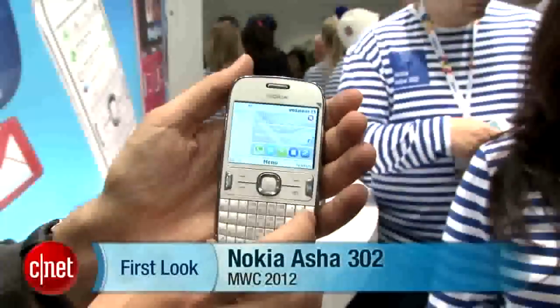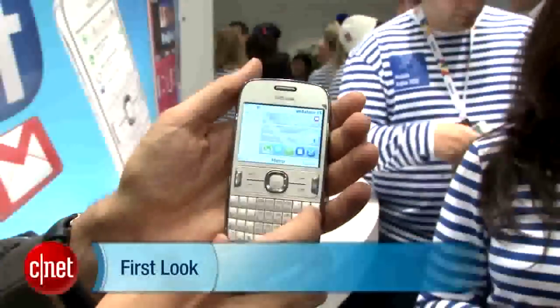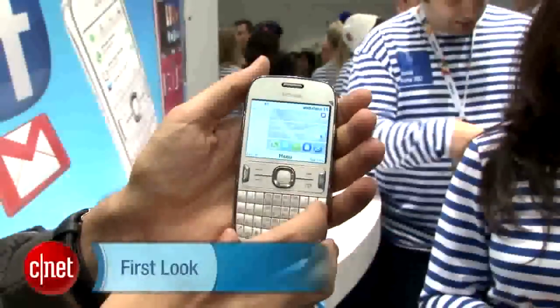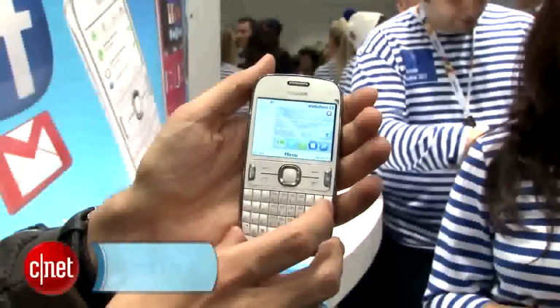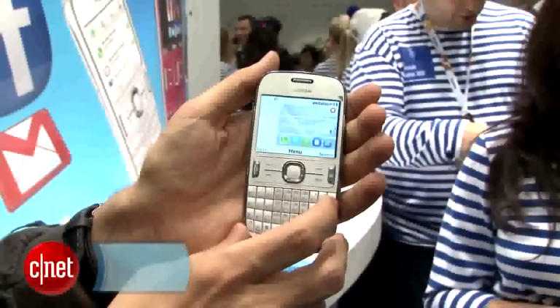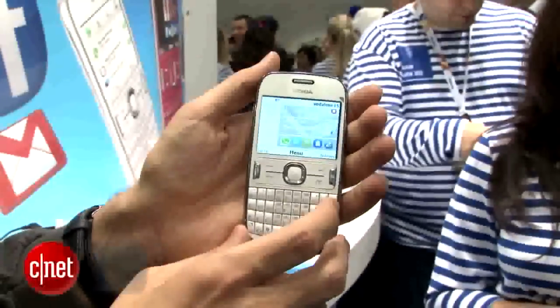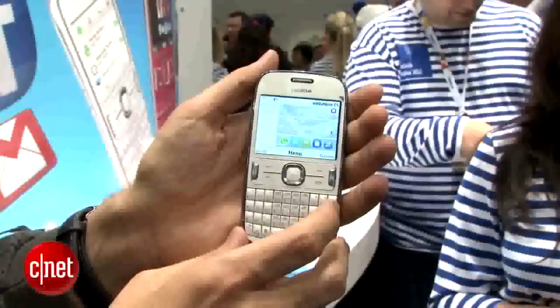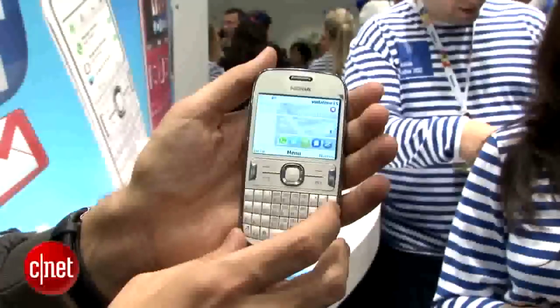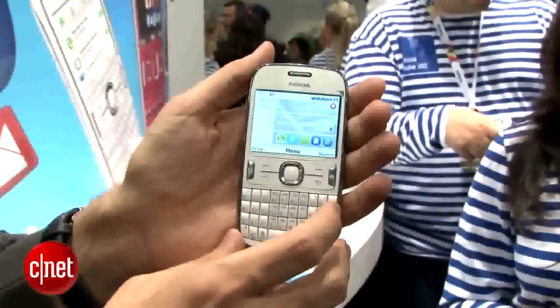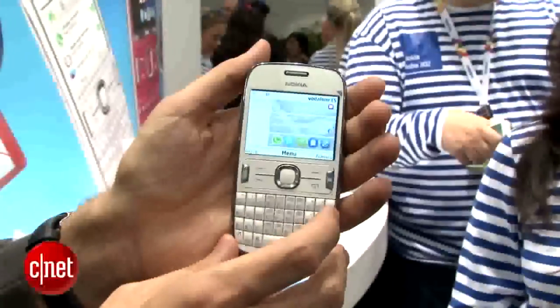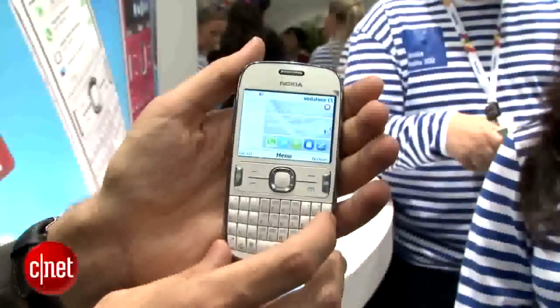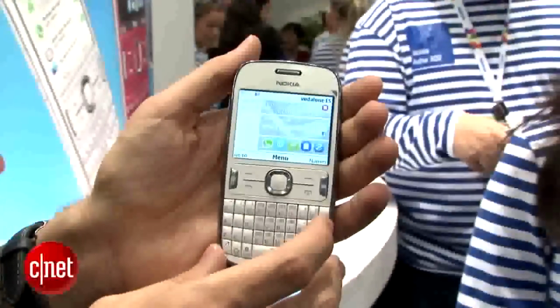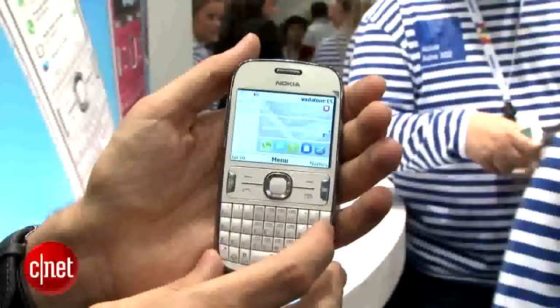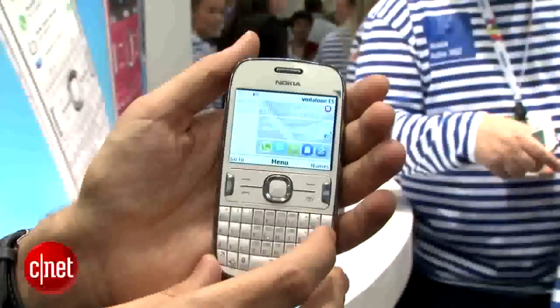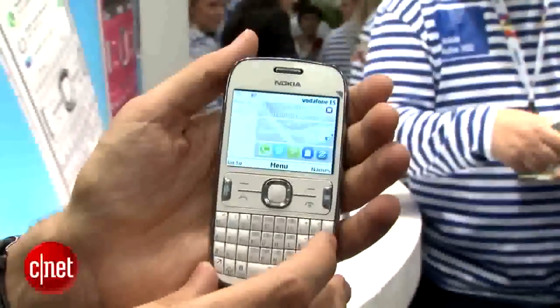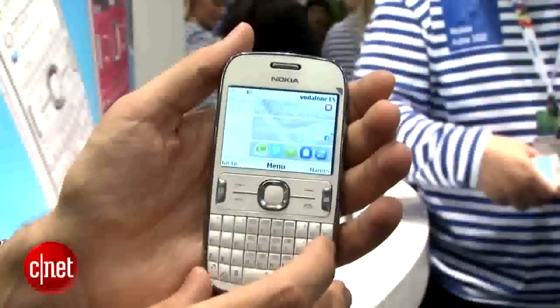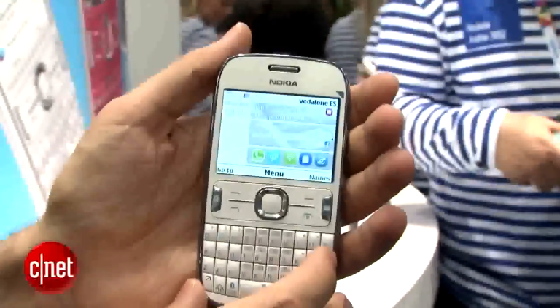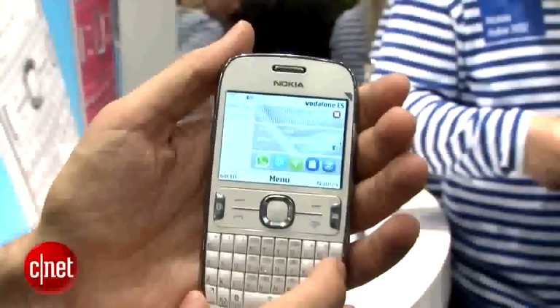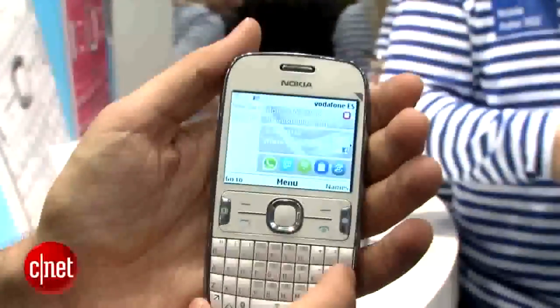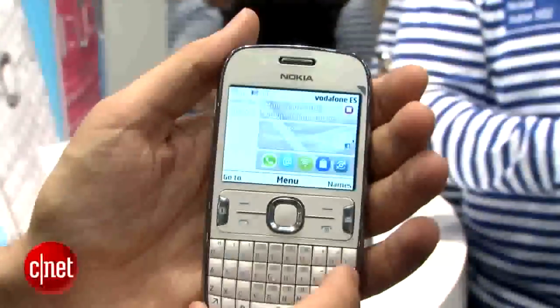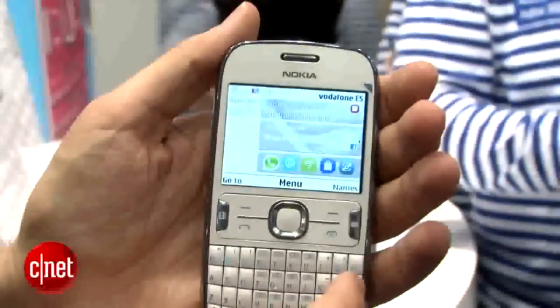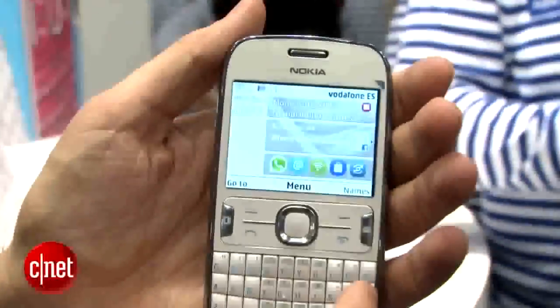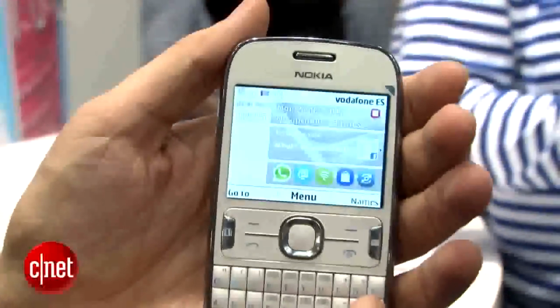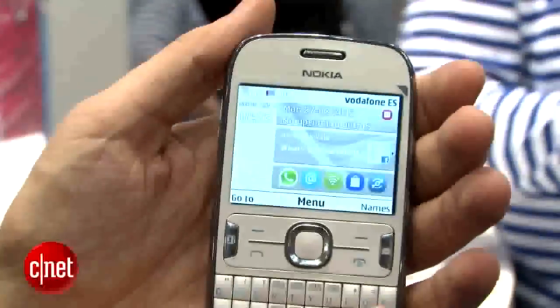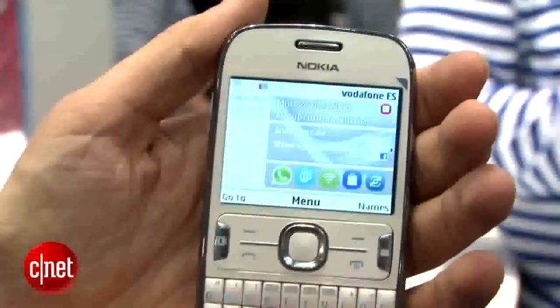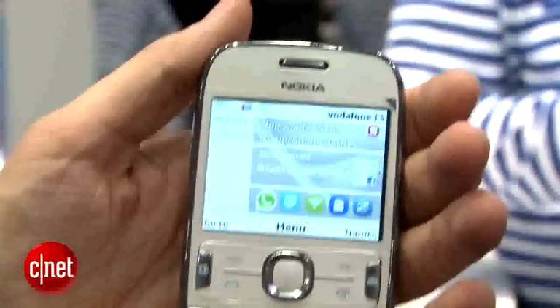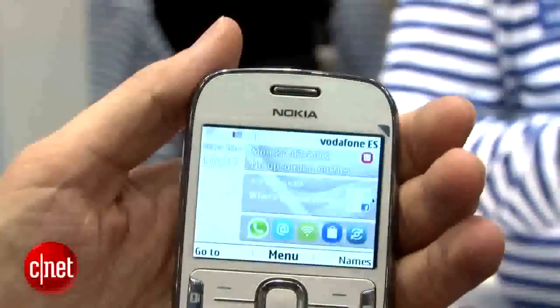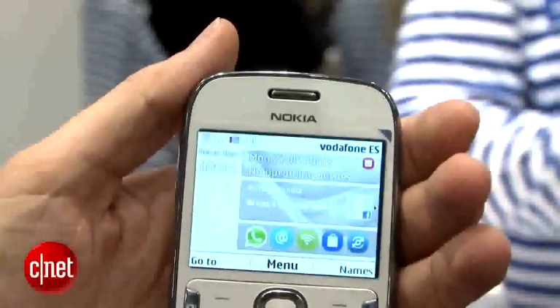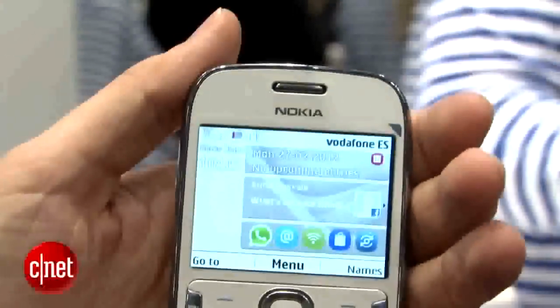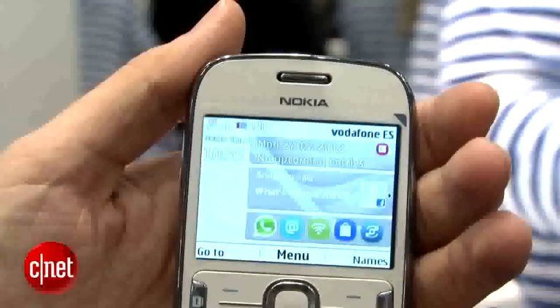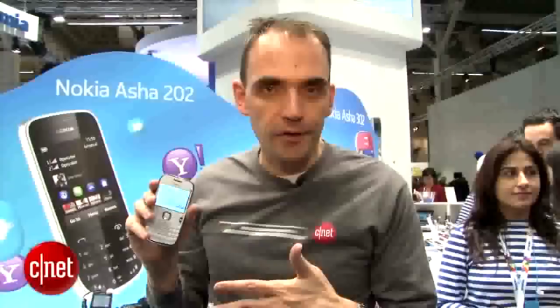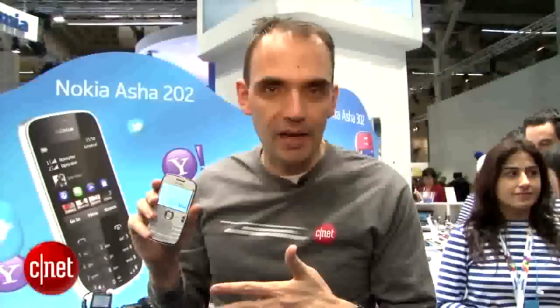They're not Windows Phone devices — they run on Symbian, and they're mainly meant for developing markets, for people who don't have a cell phone yet.